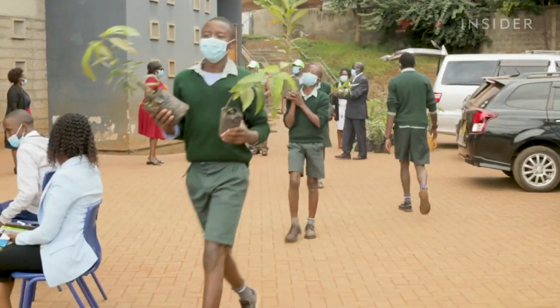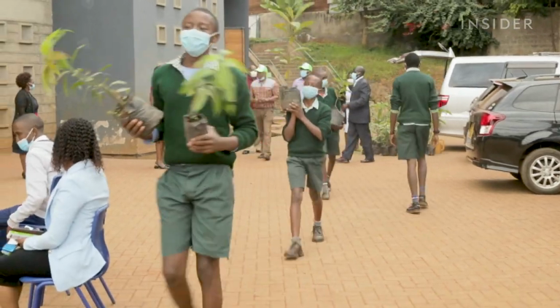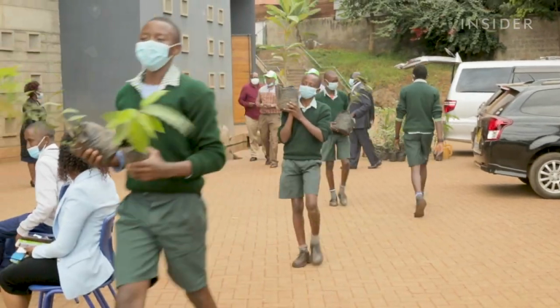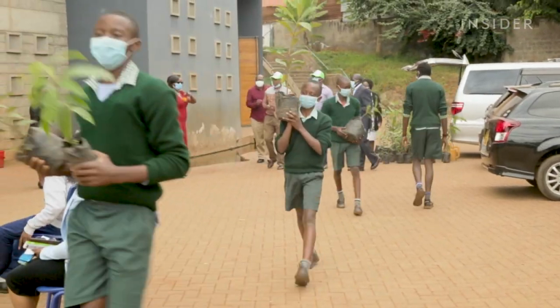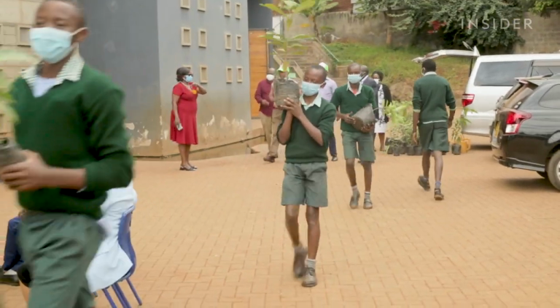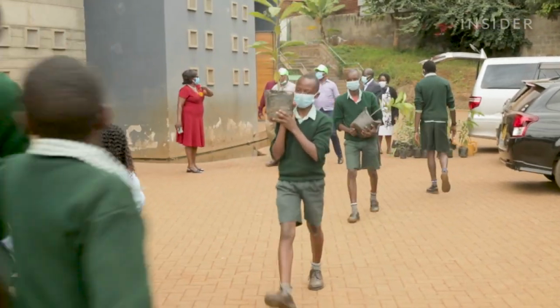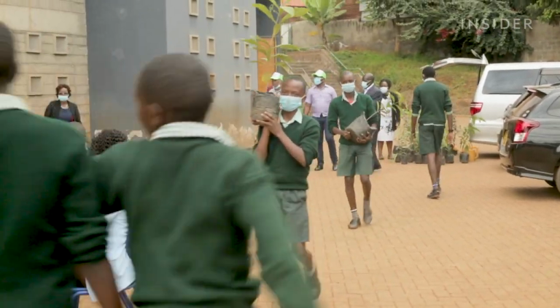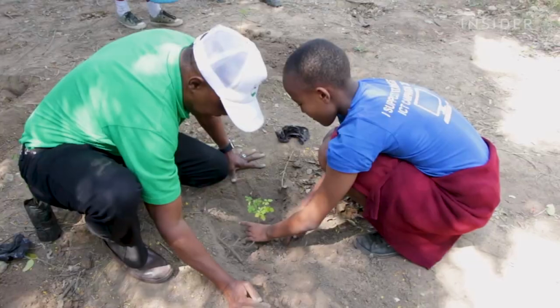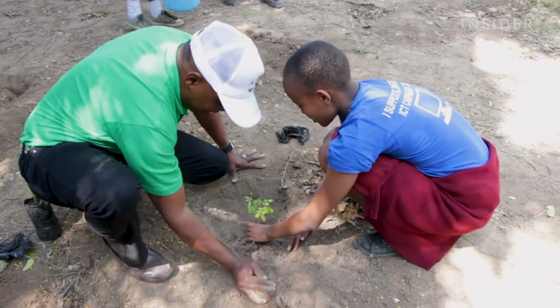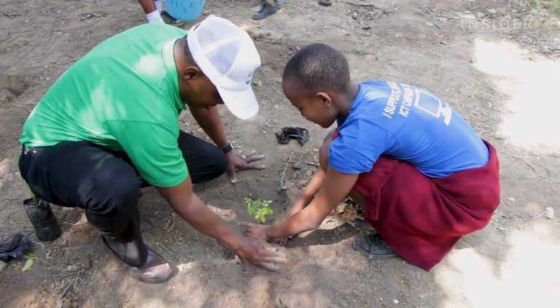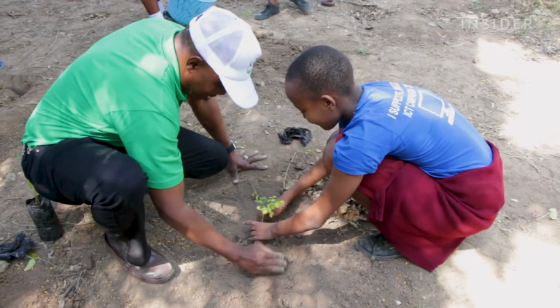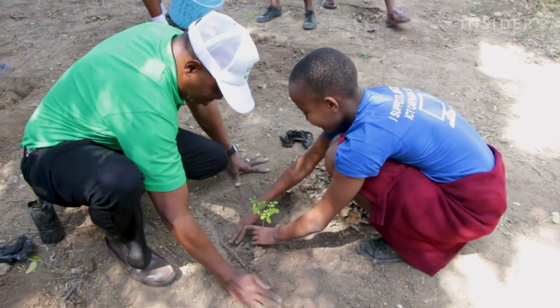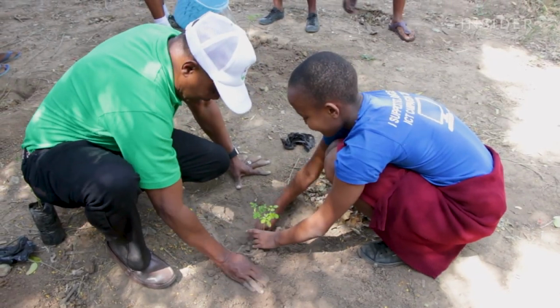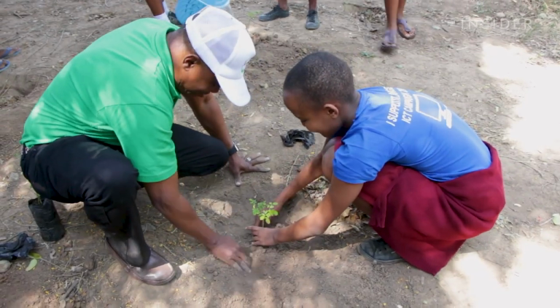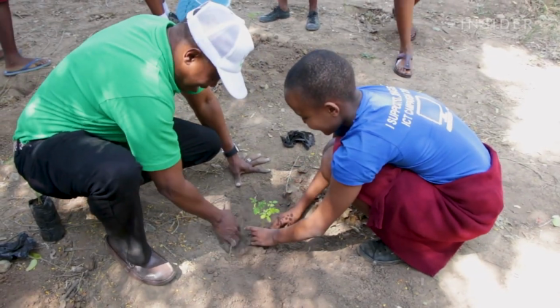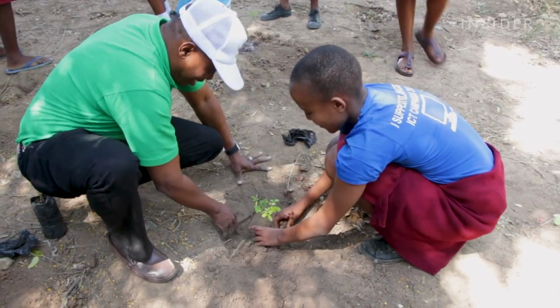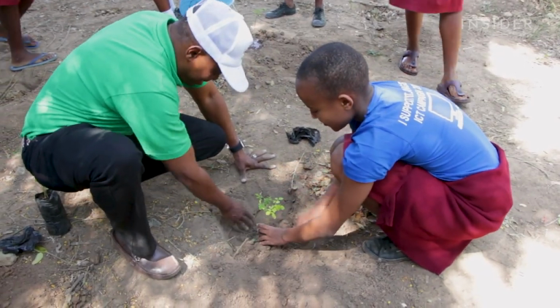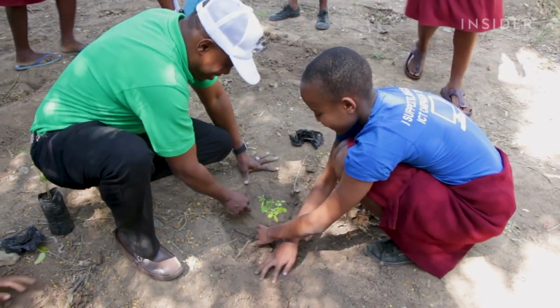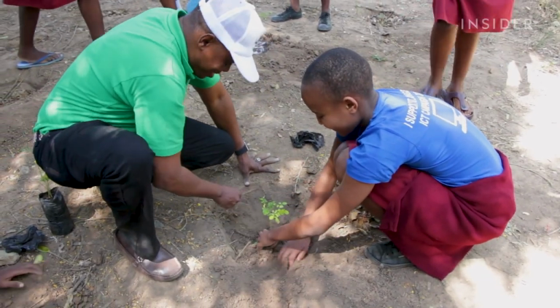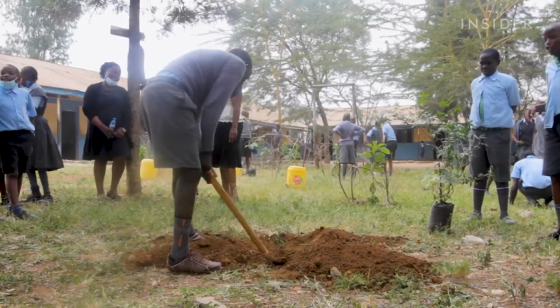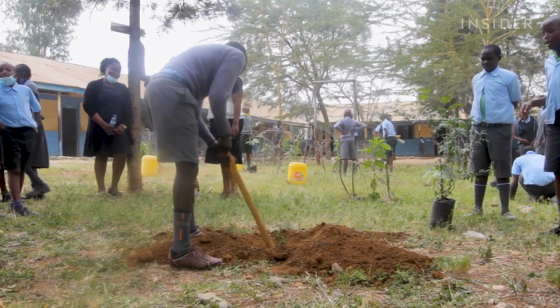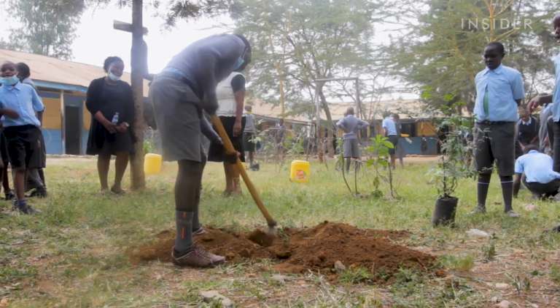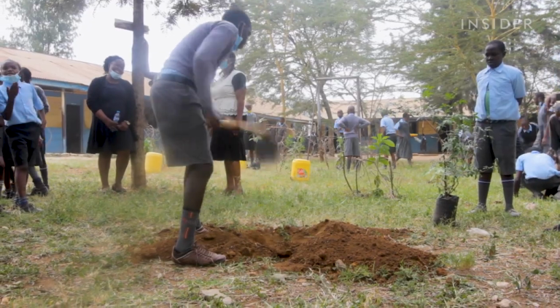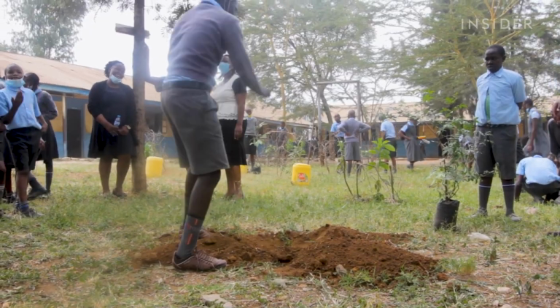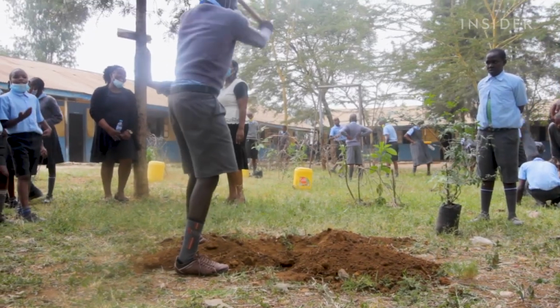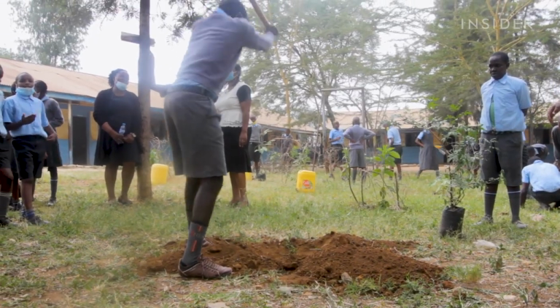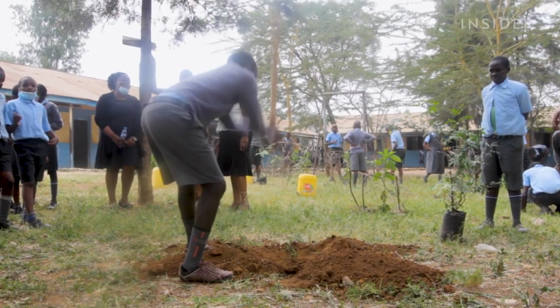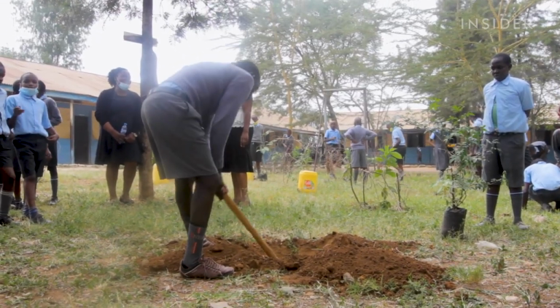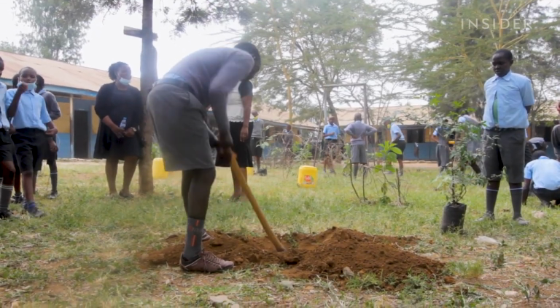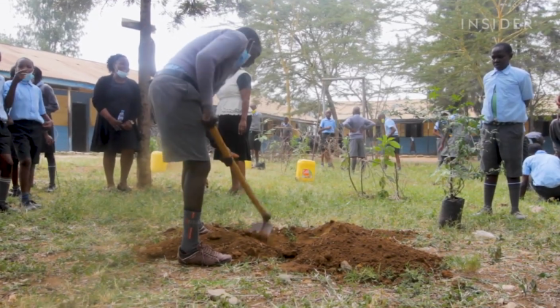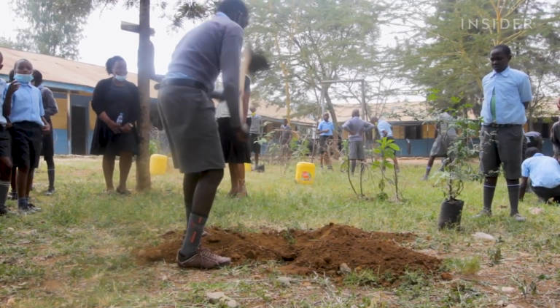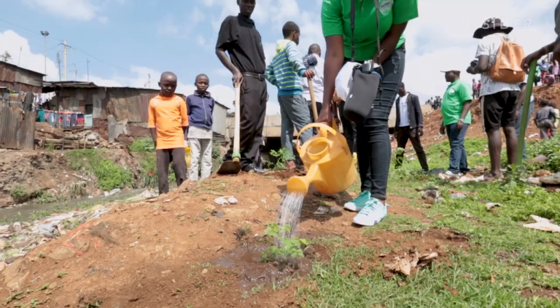With every school visit, they bring seedlings, which they then help the children plant. So far, they've planted over 10,000 trees.